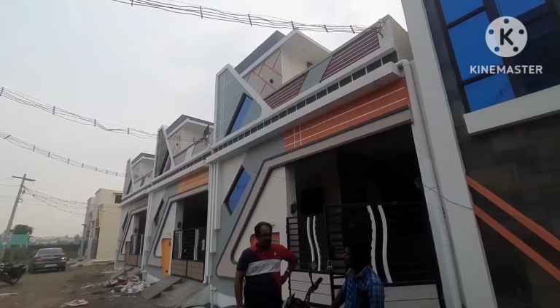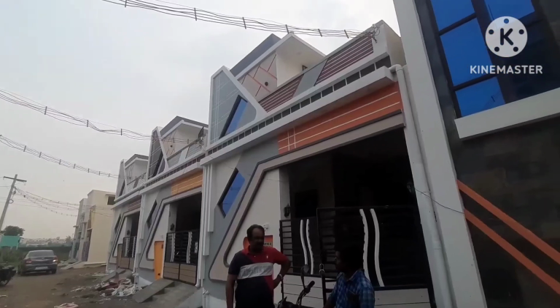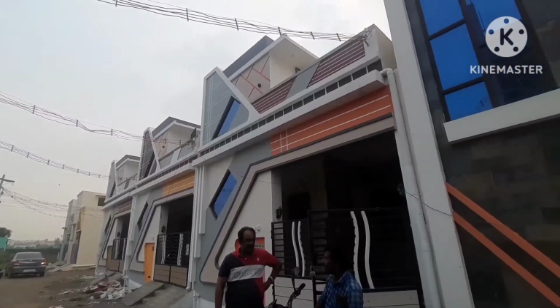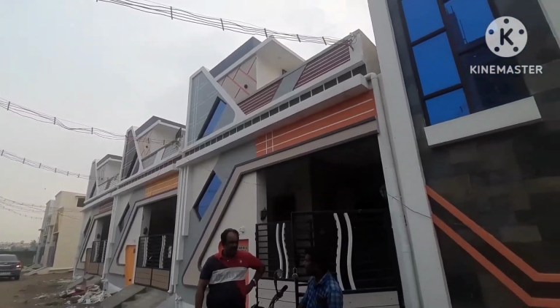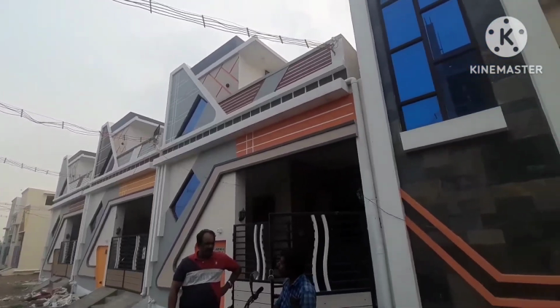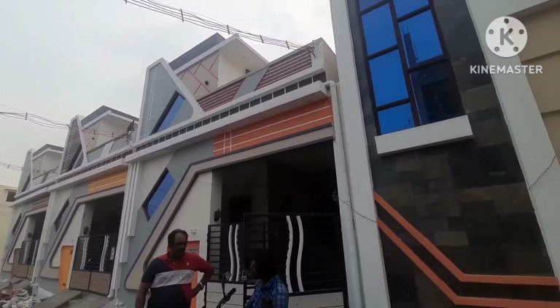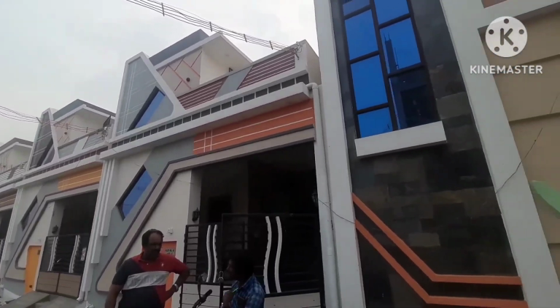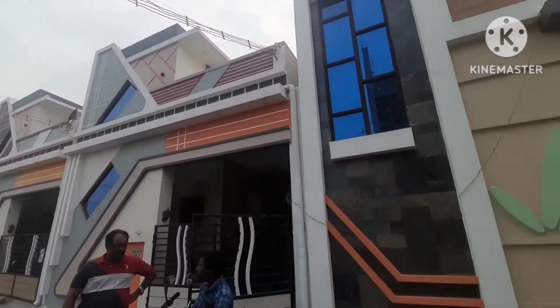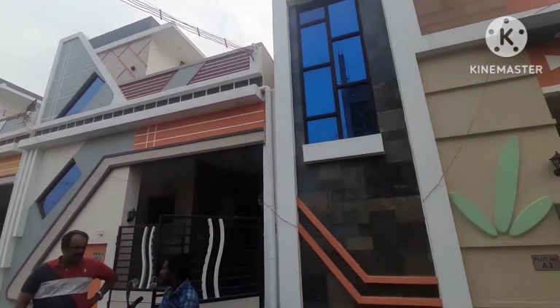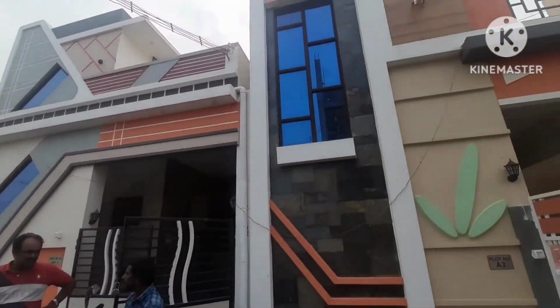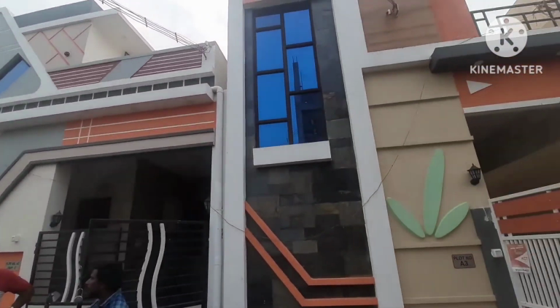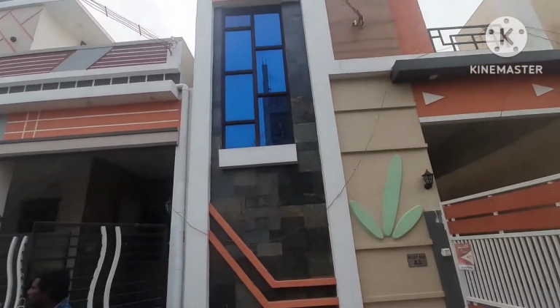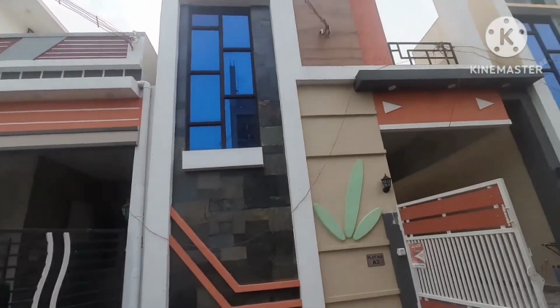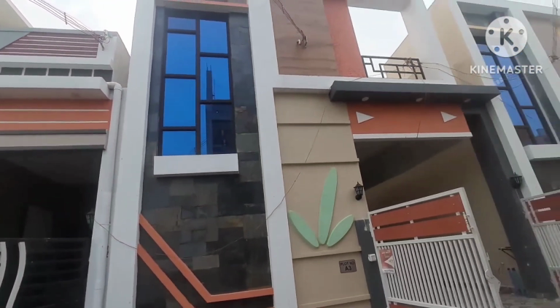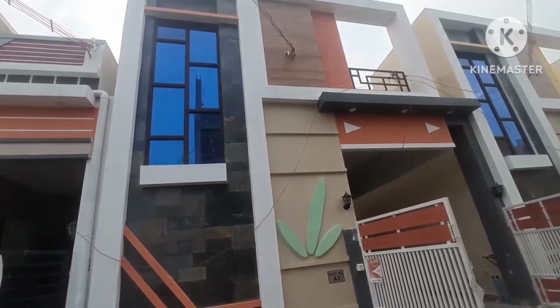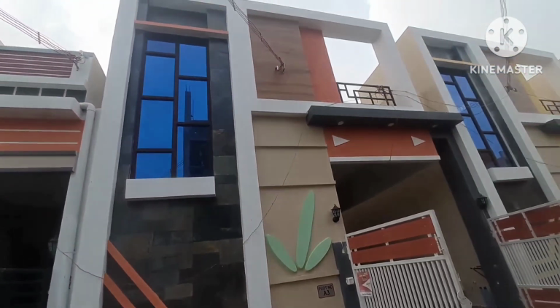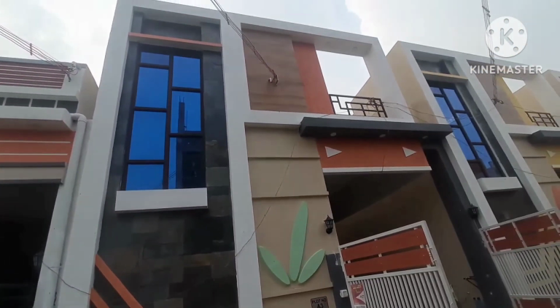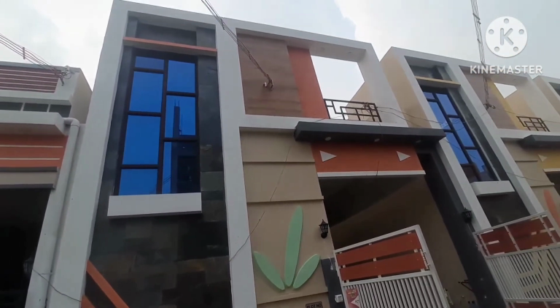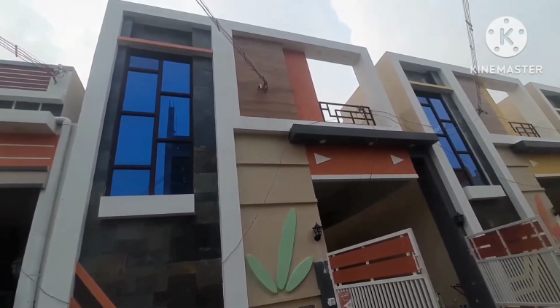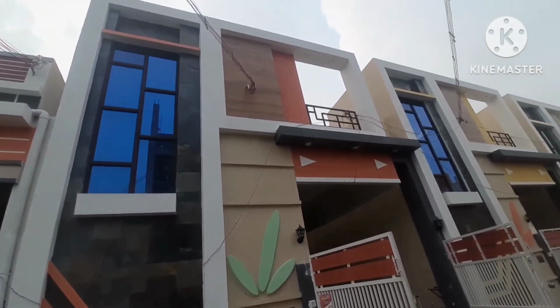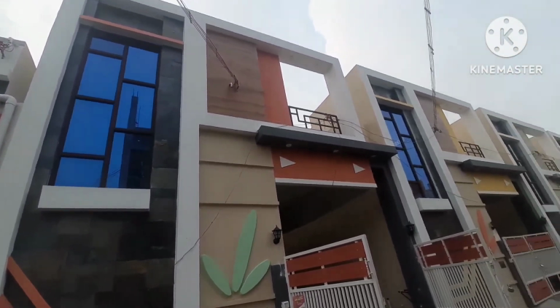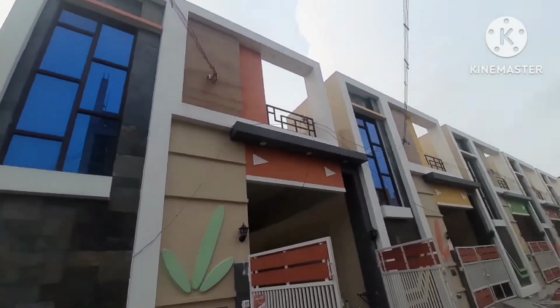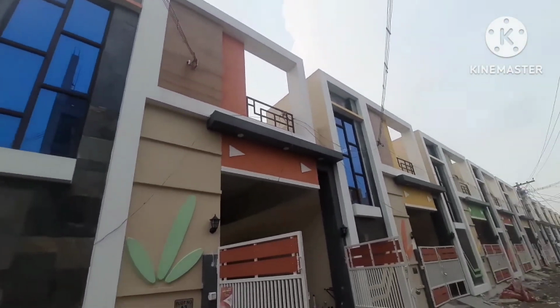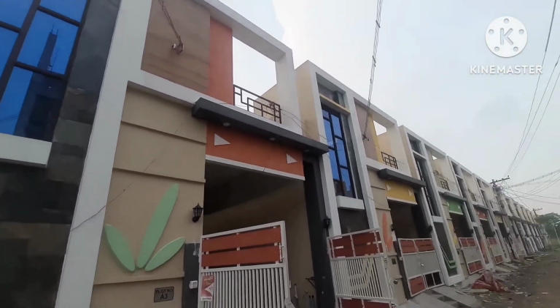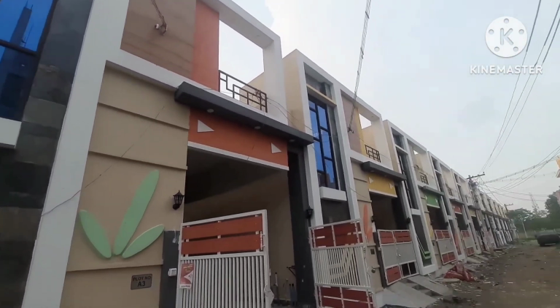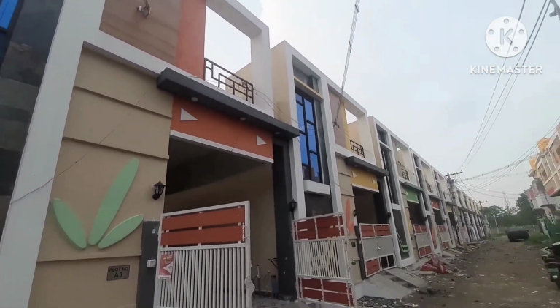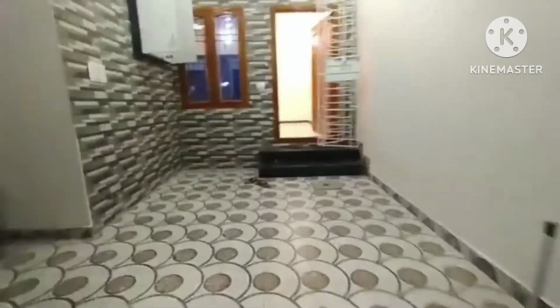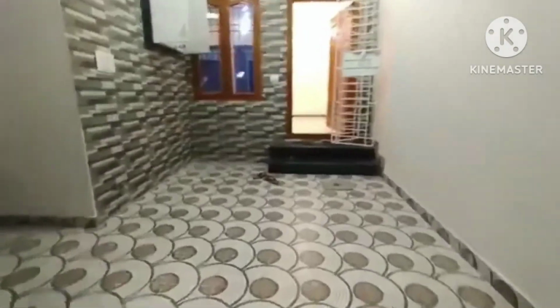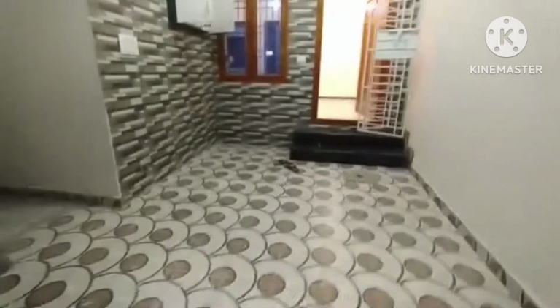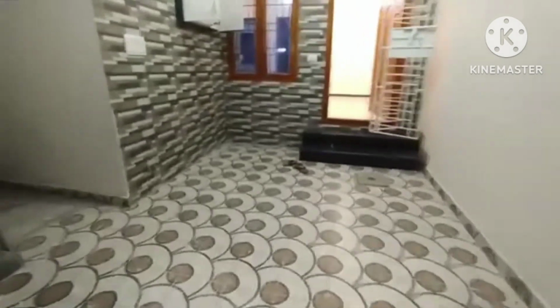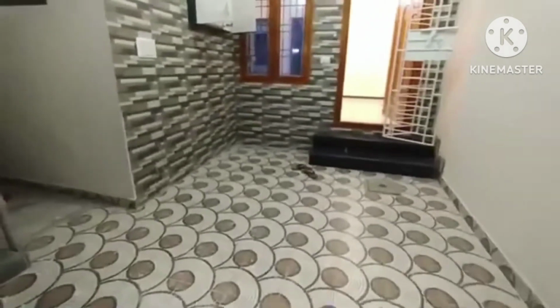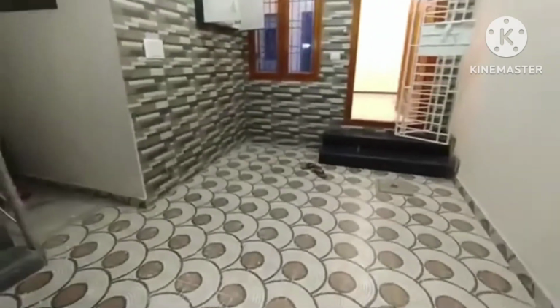Hi viewers, welcome back to SK Real Estate Chennai. In this main location, we will see an under construction area.